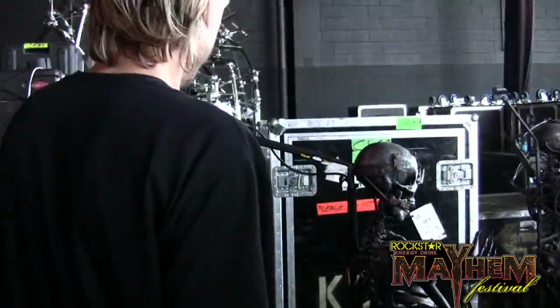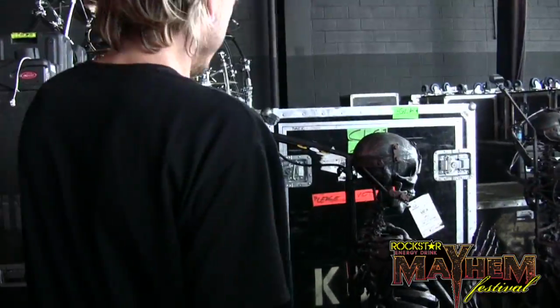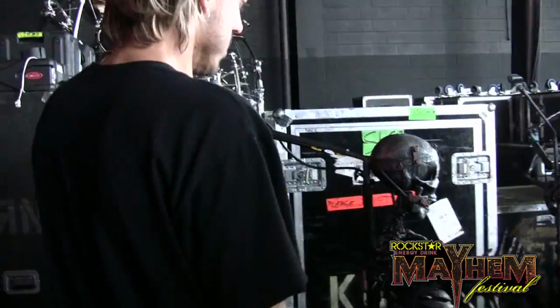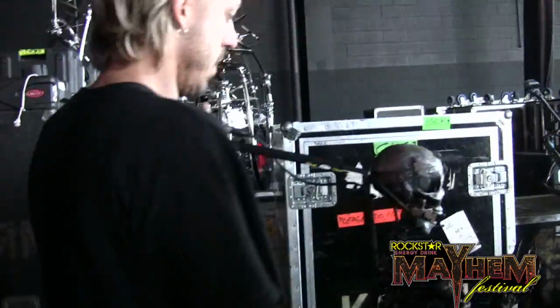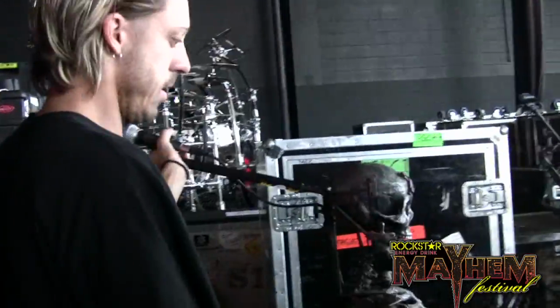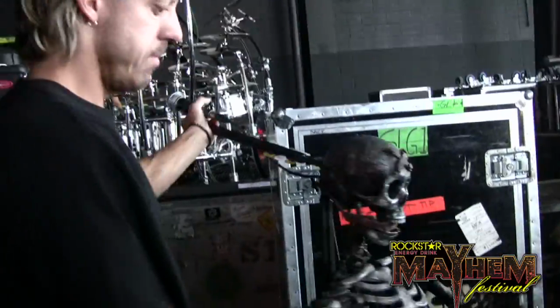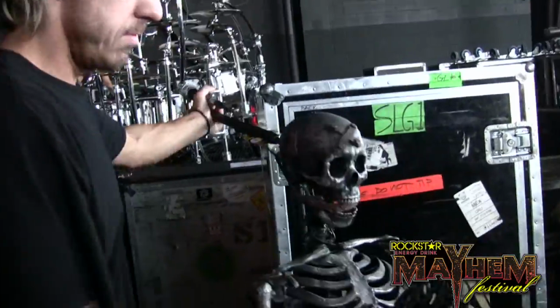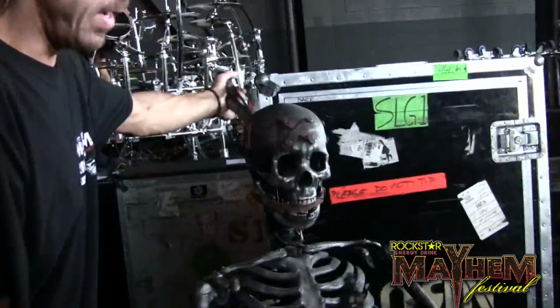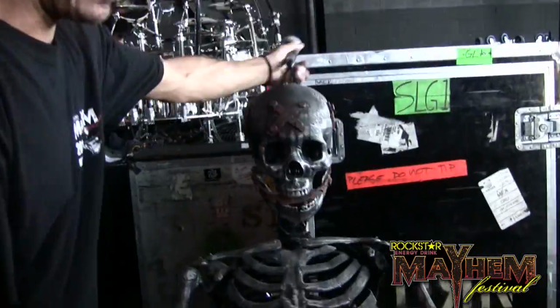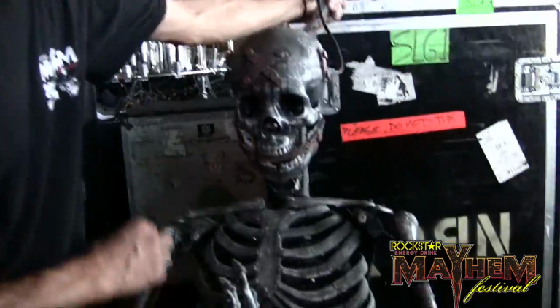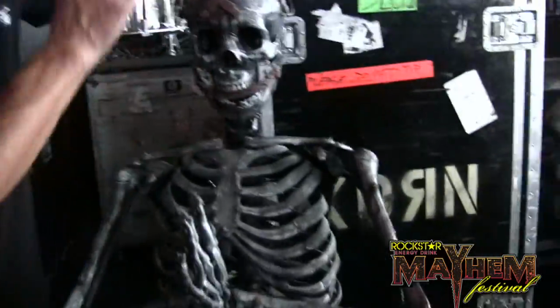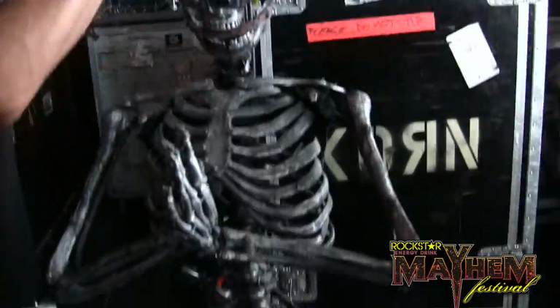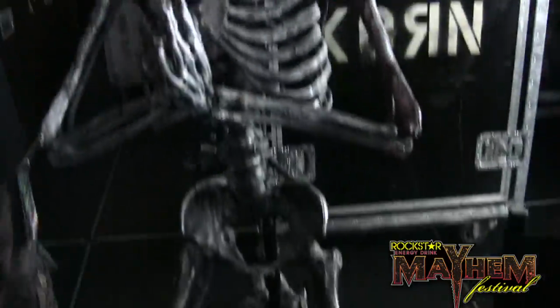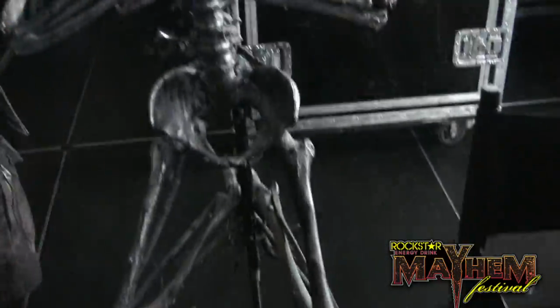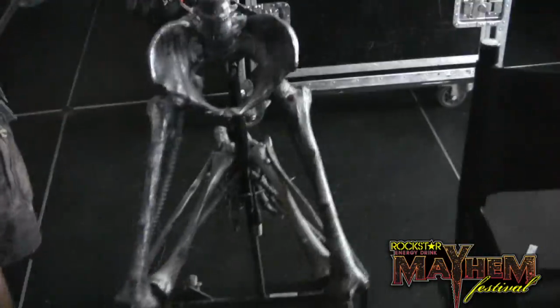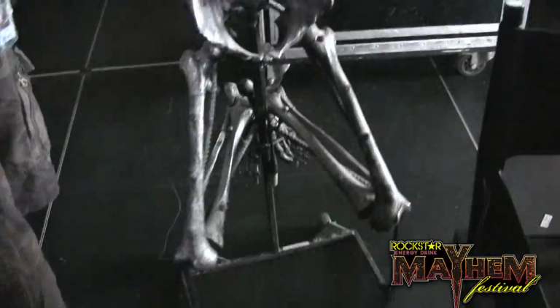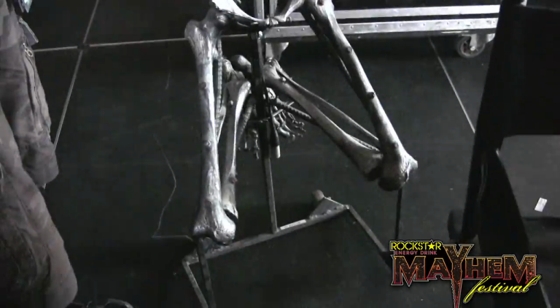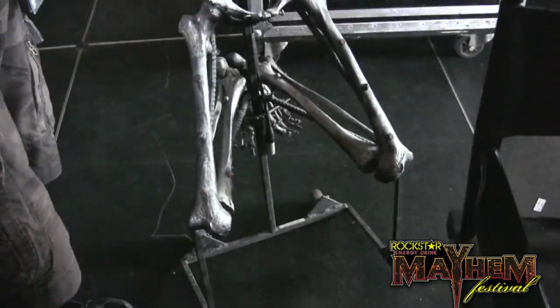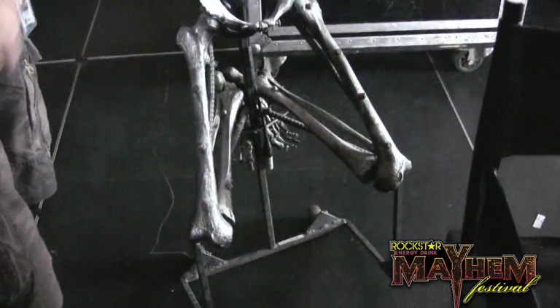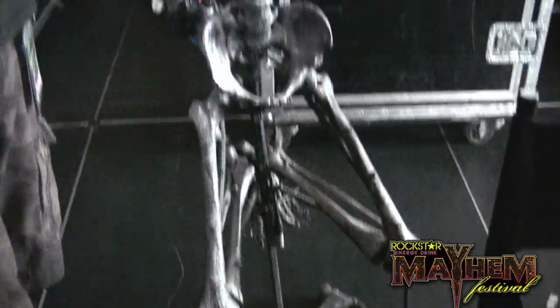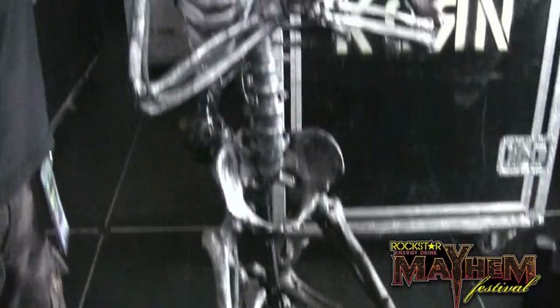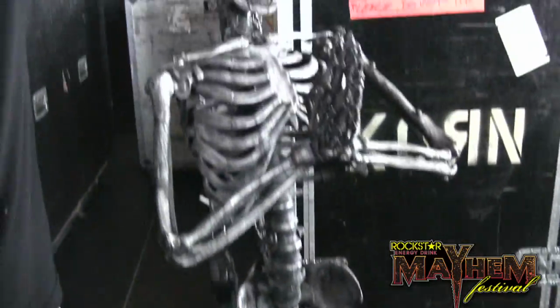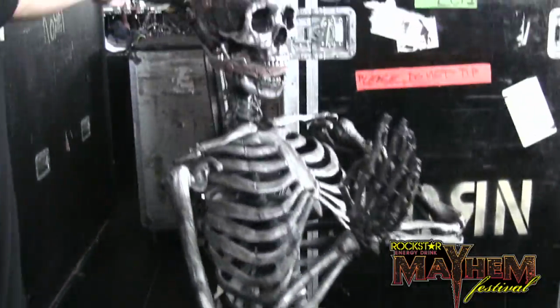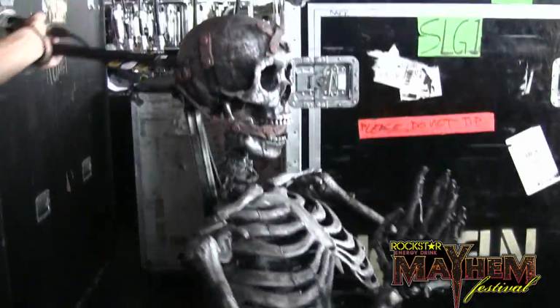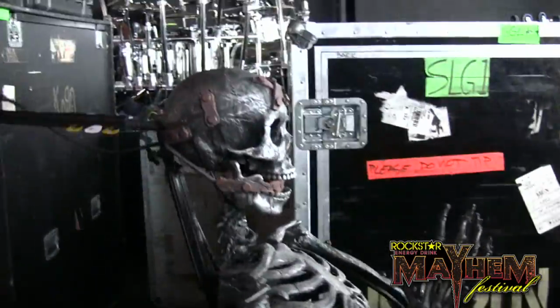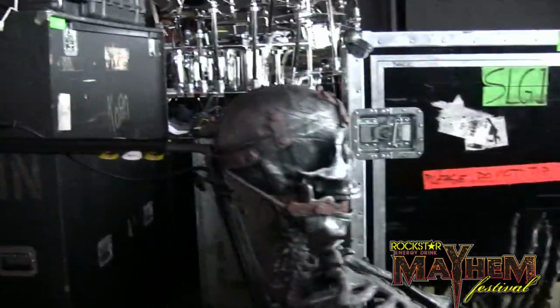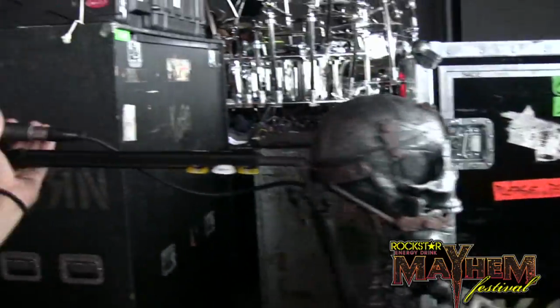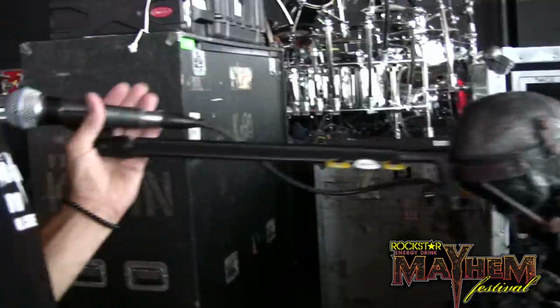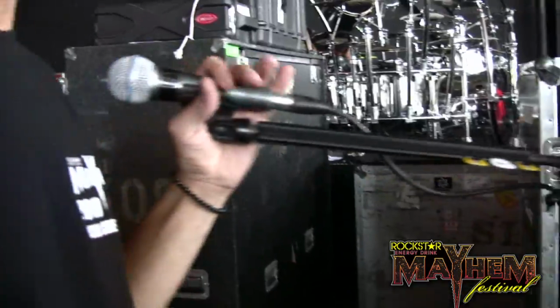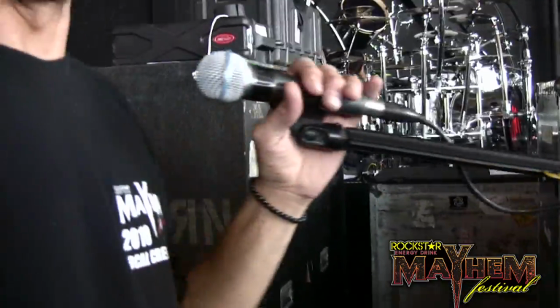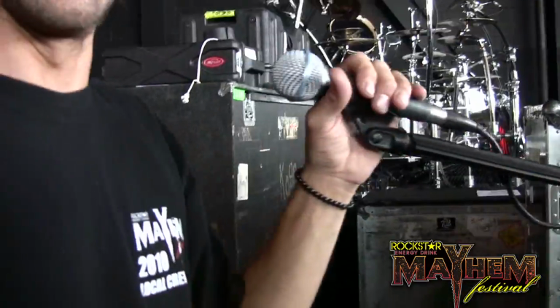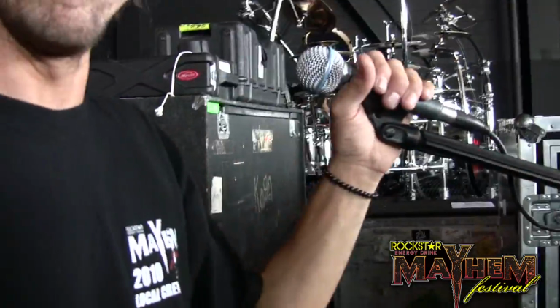And then this is my mic stand Sally — crazy girl. Goes with us everywhere we go.